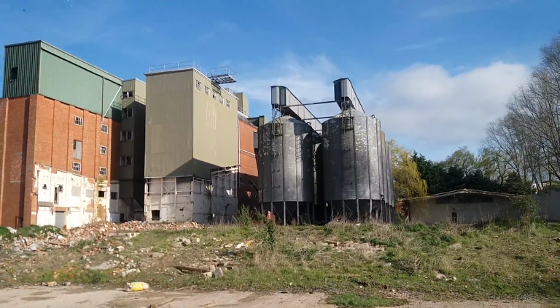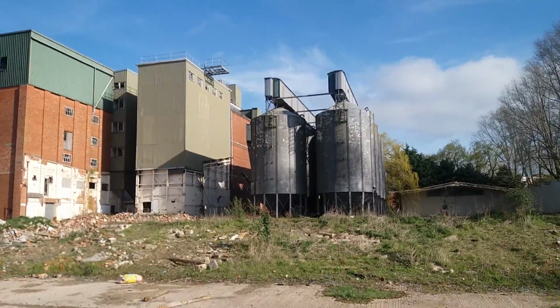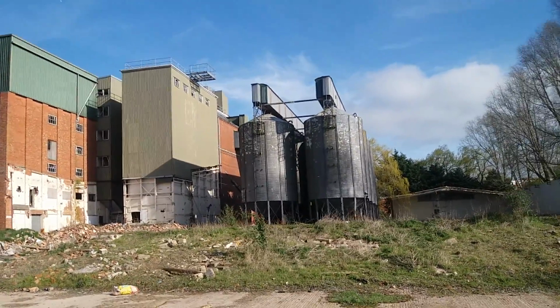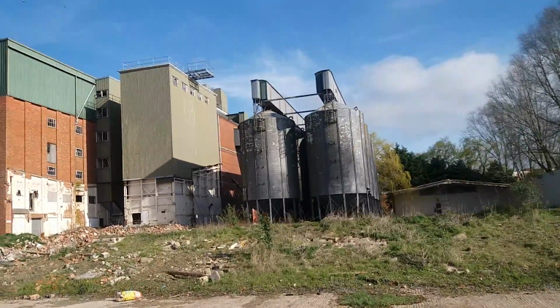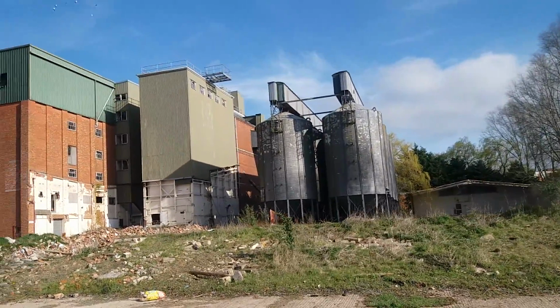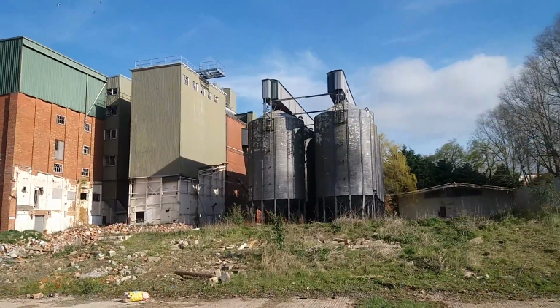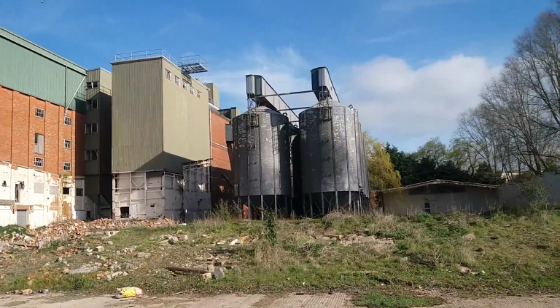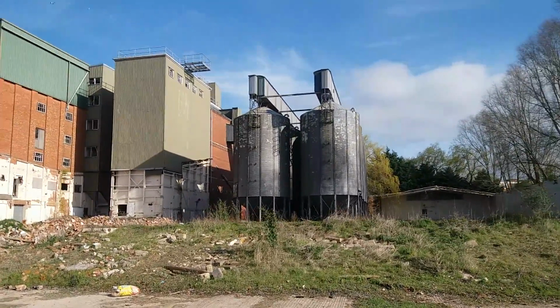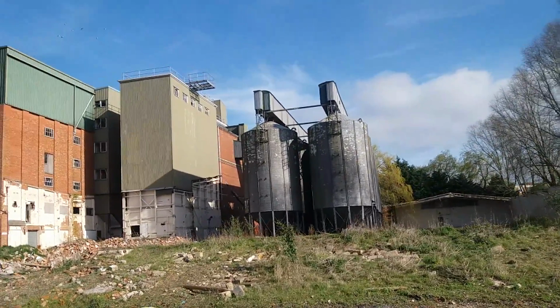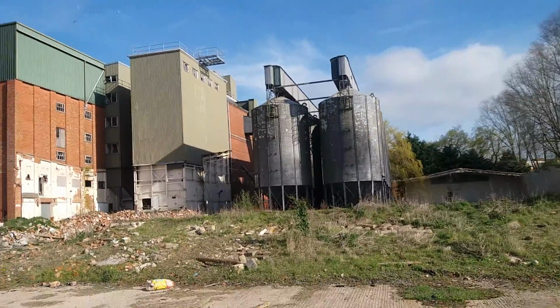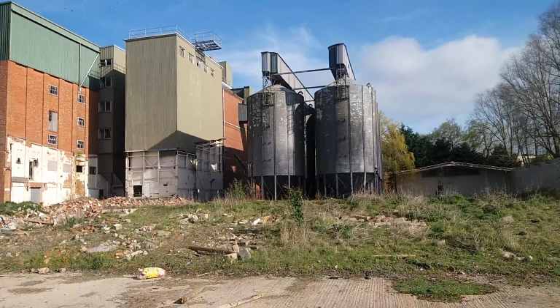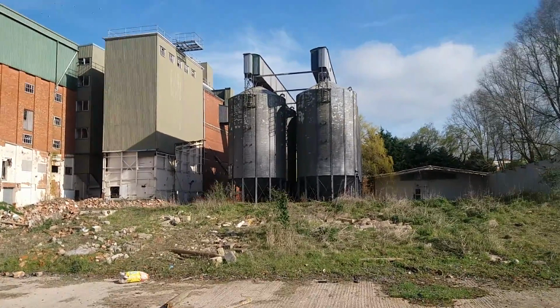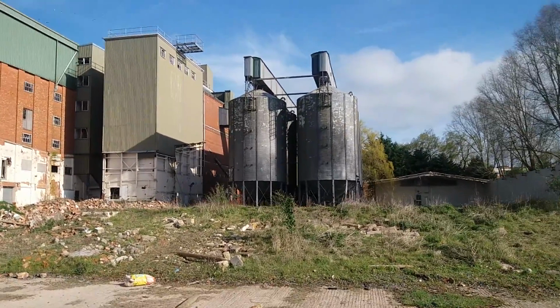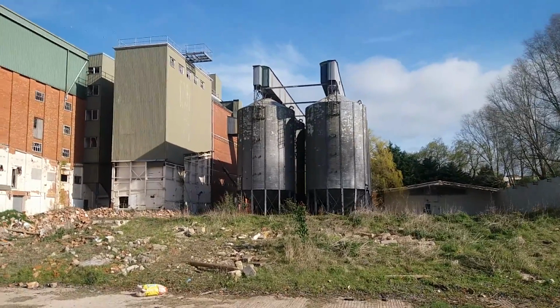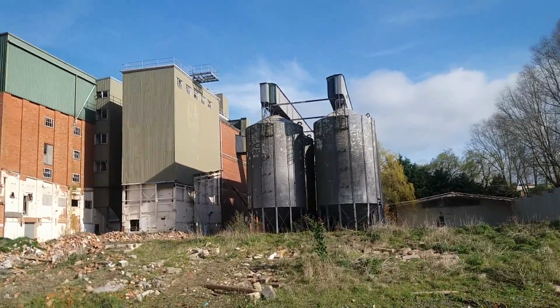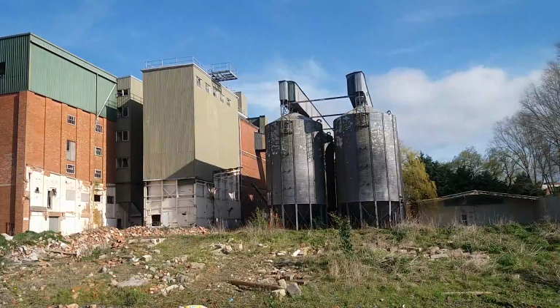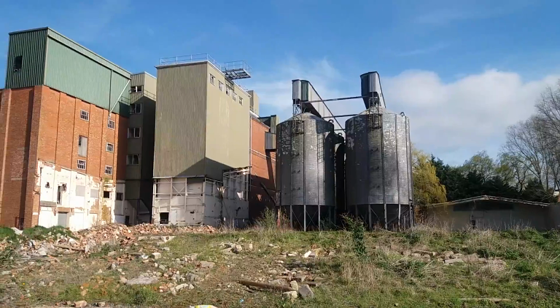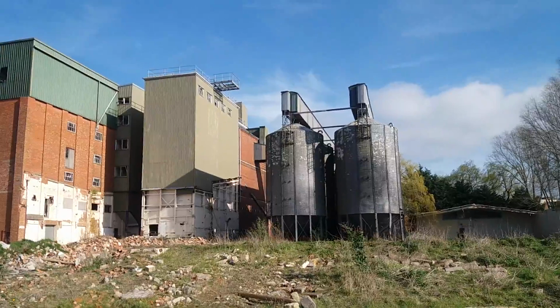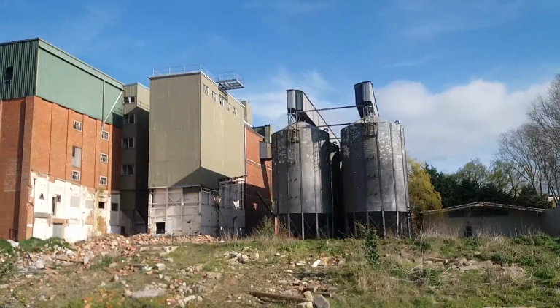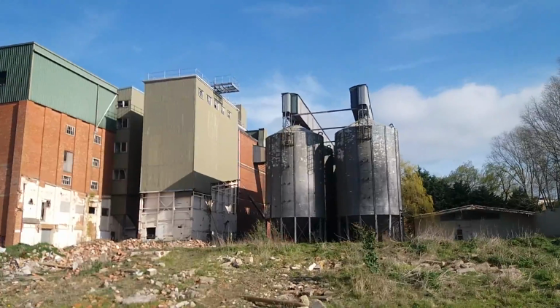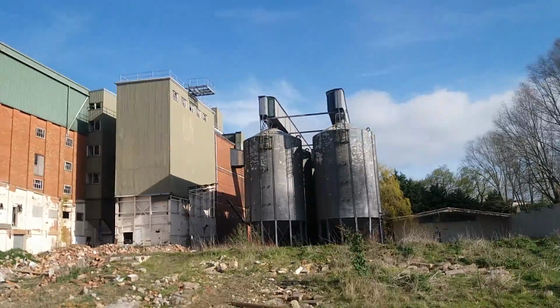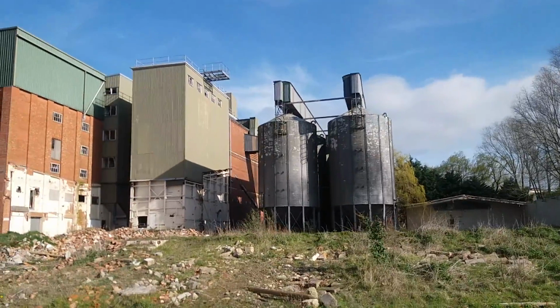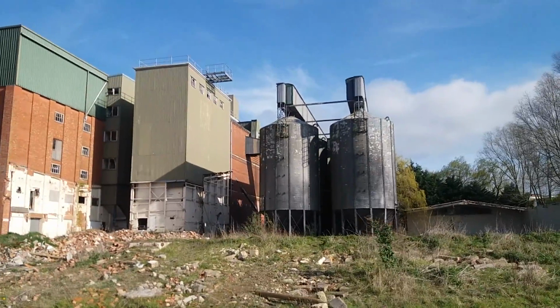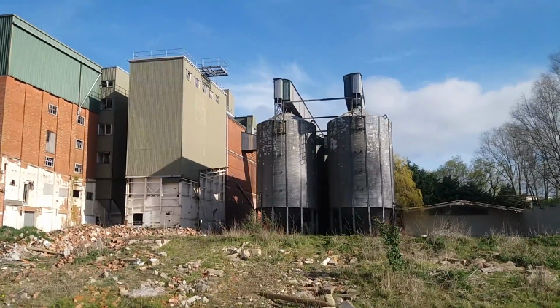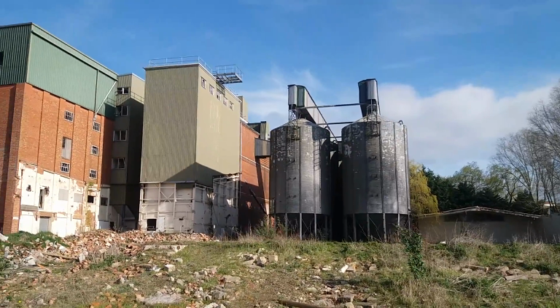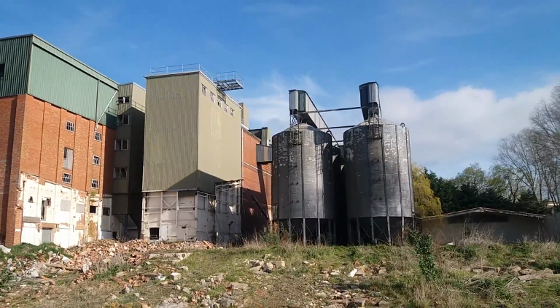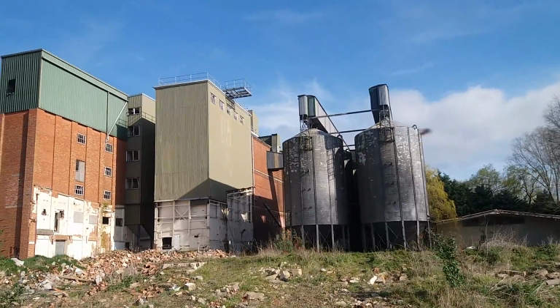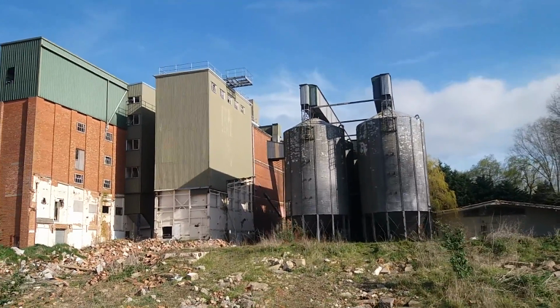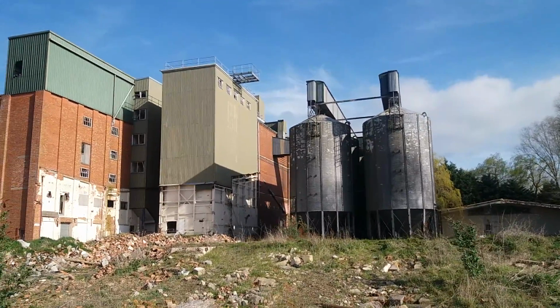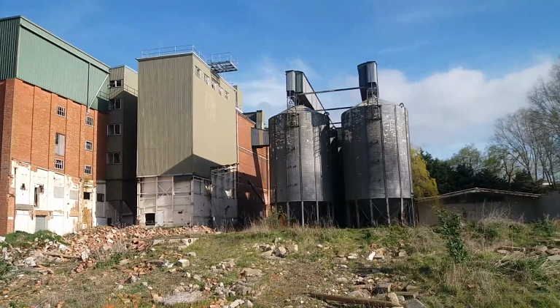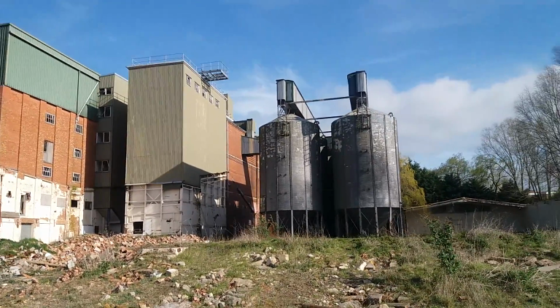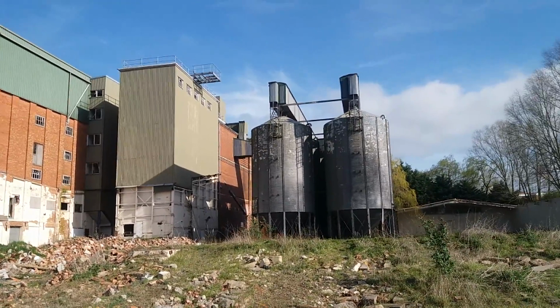The old flour mill, closed in 2010. Operations all moved to Leicestershire, so I believe.